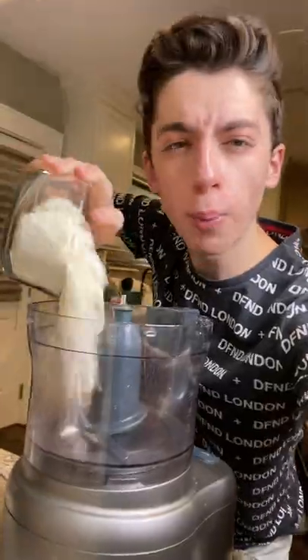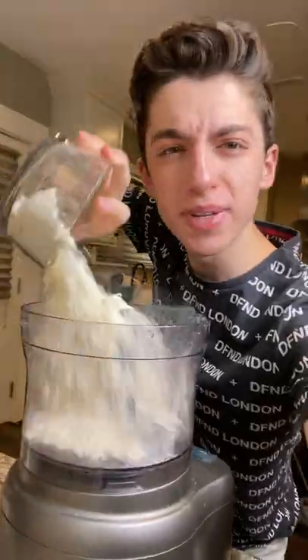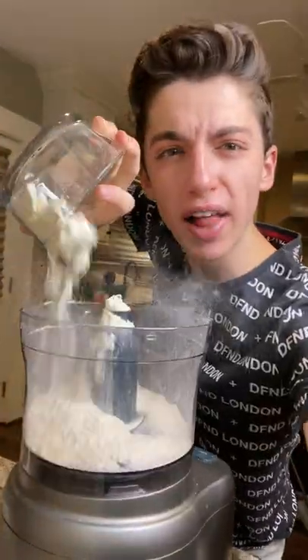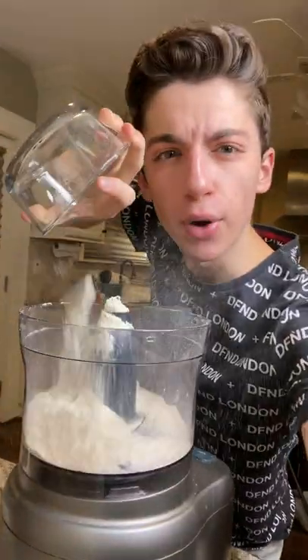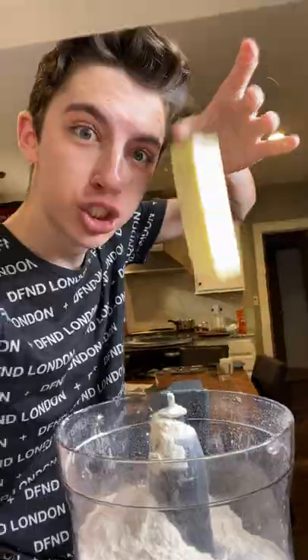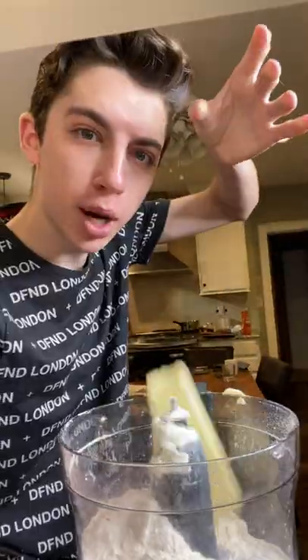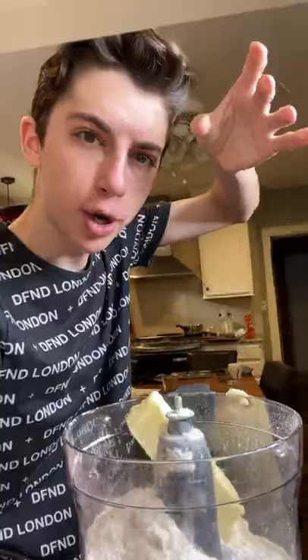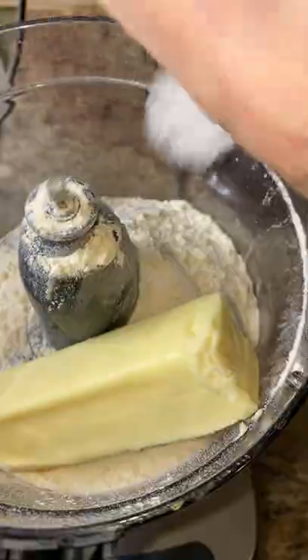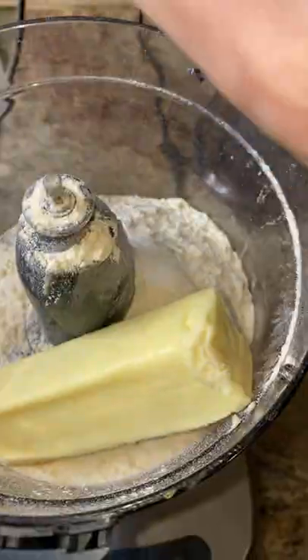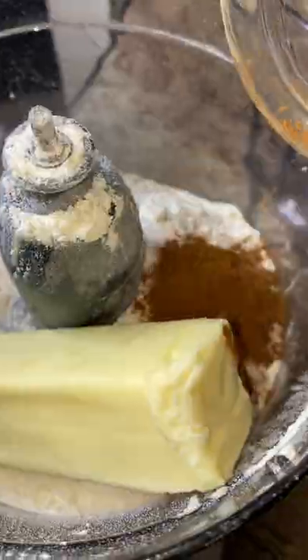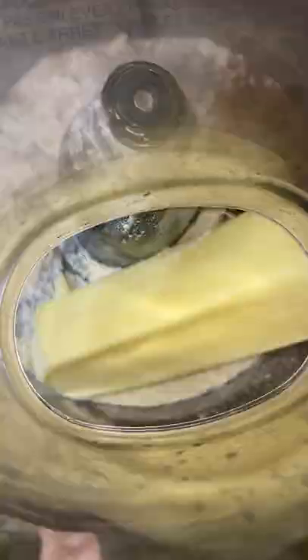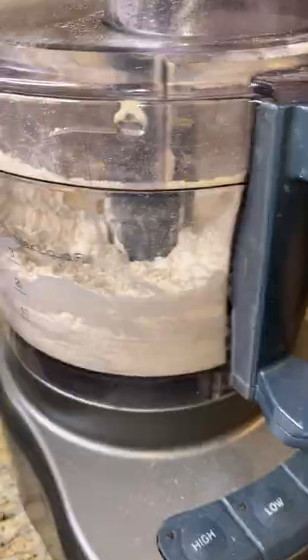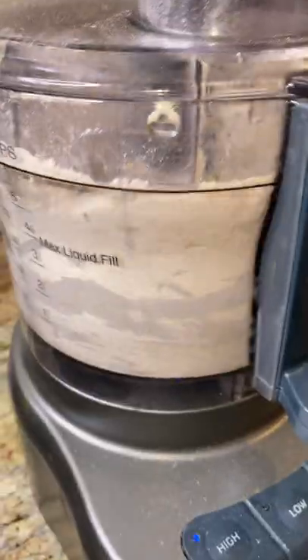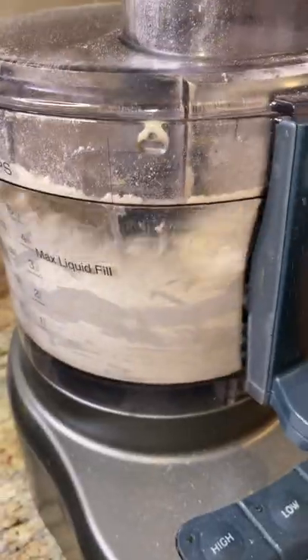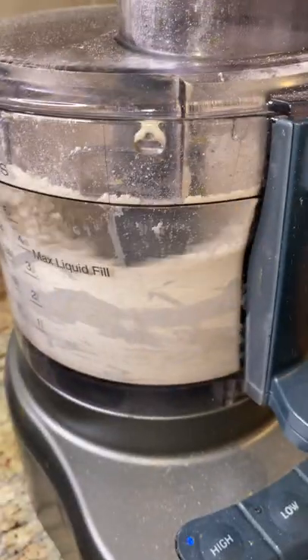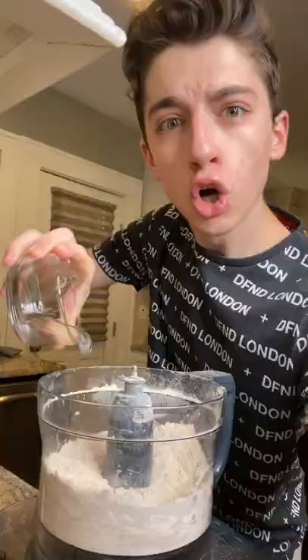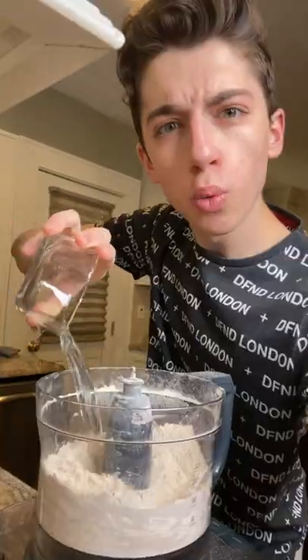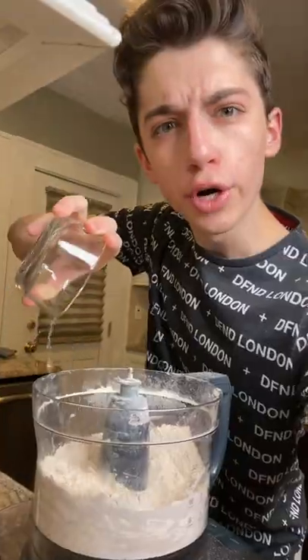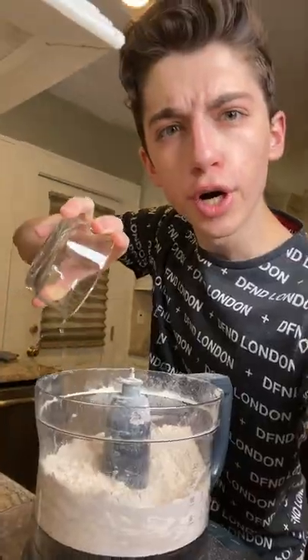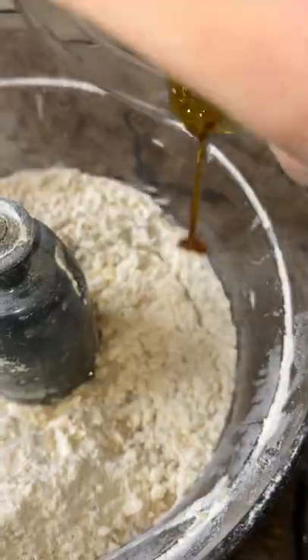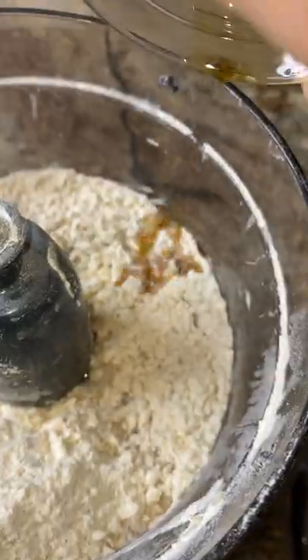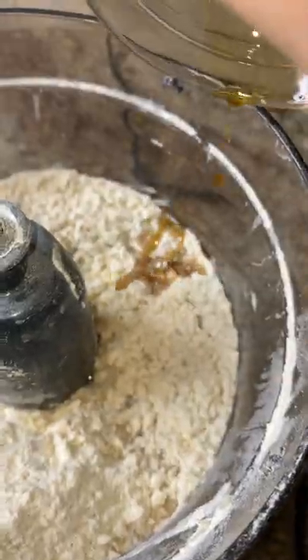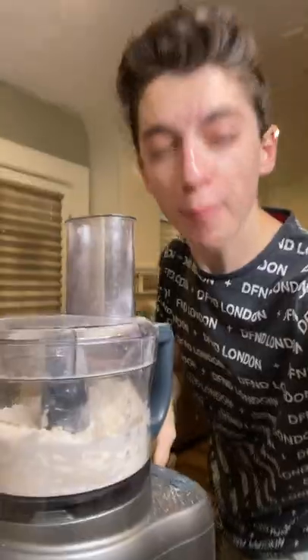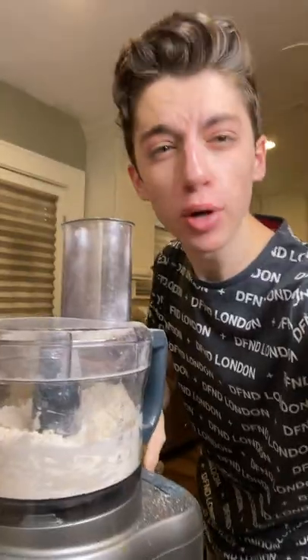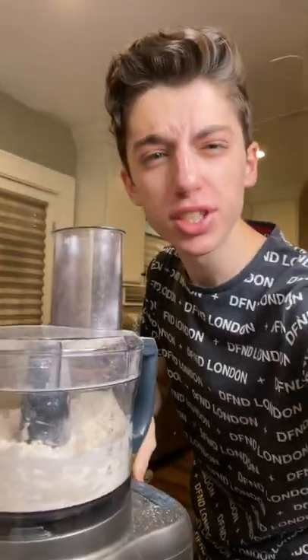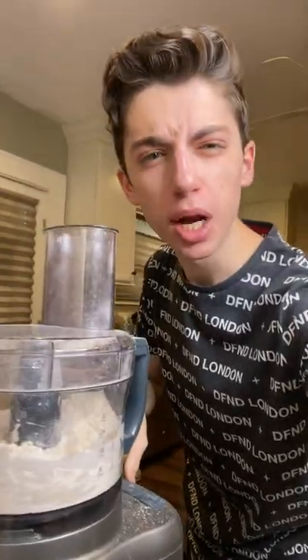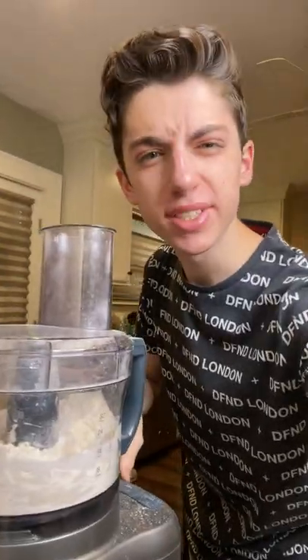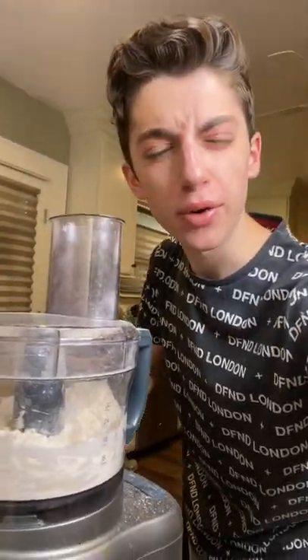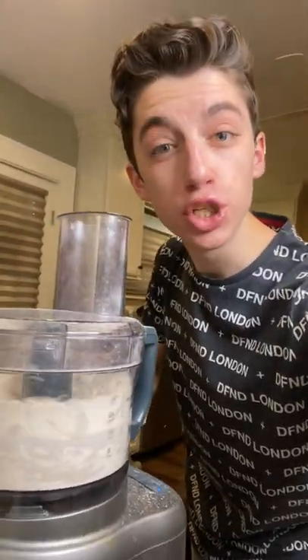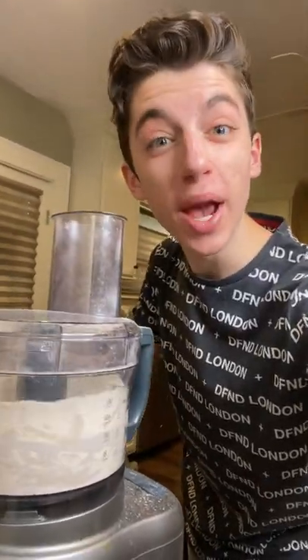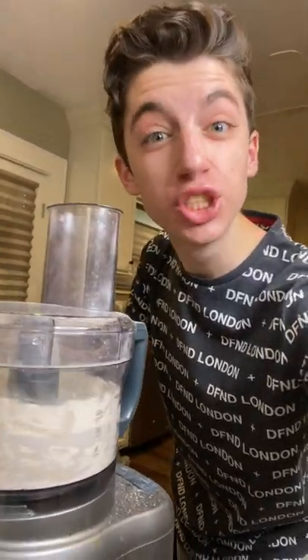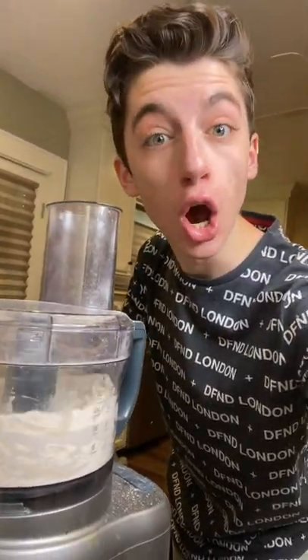All-purpose flour, stick of butter, salt, cinnamon, cold water, vanilla extract, and pulse until it comes together into a dough.